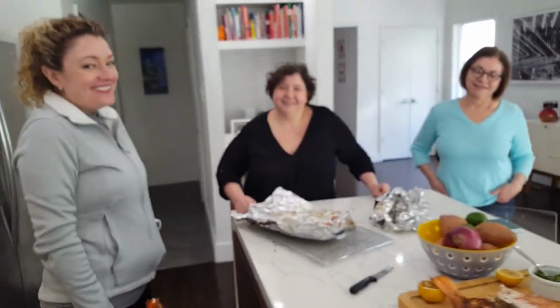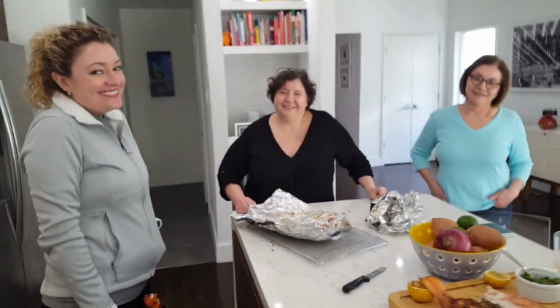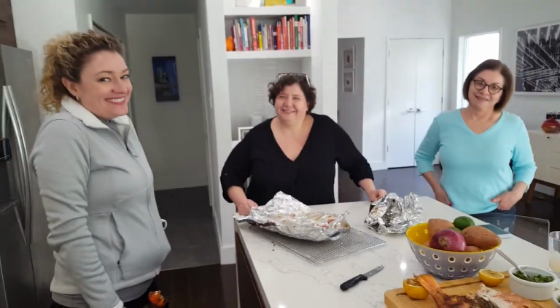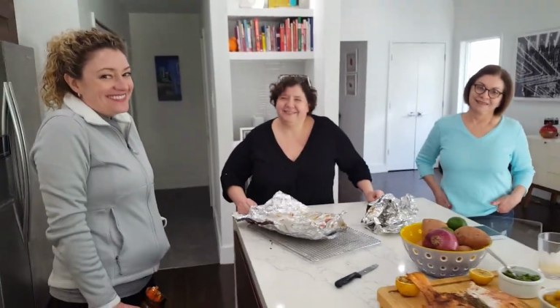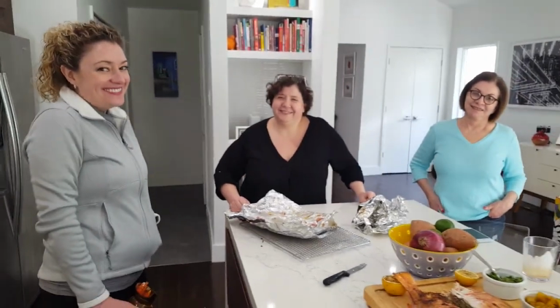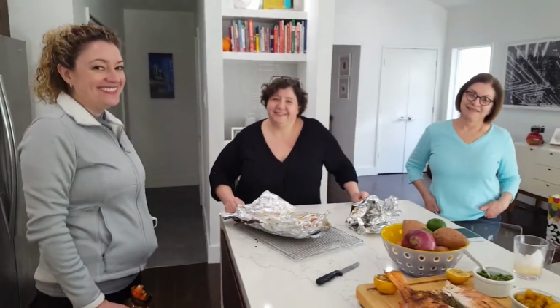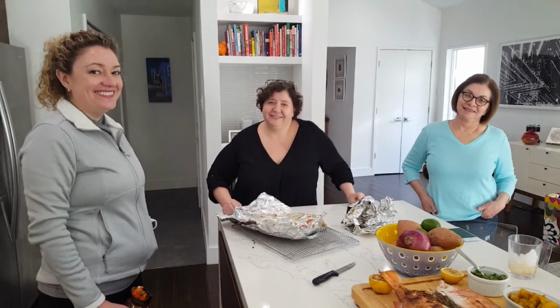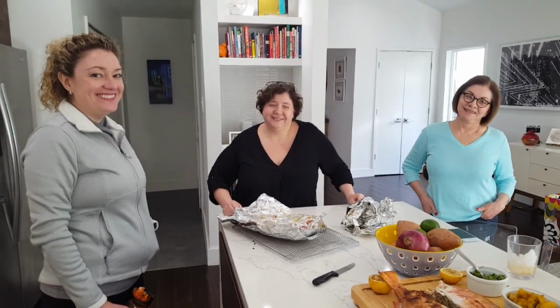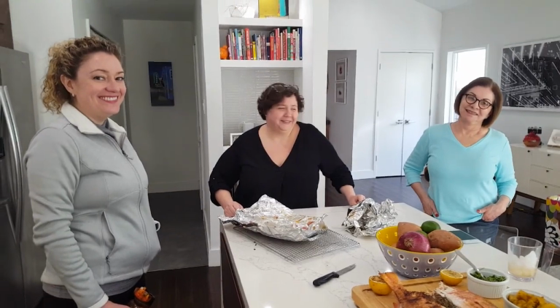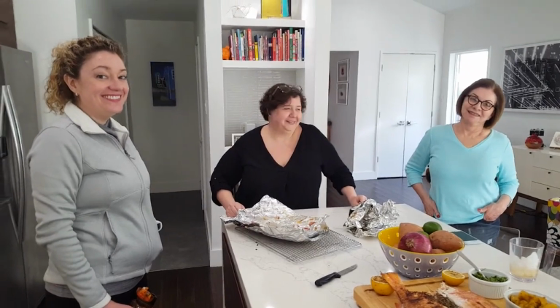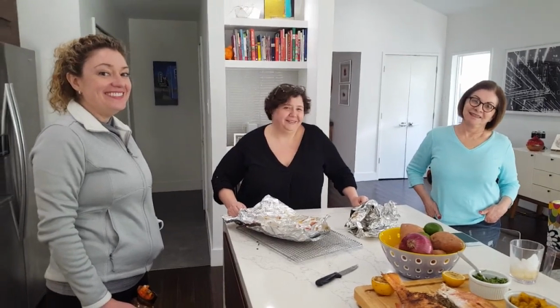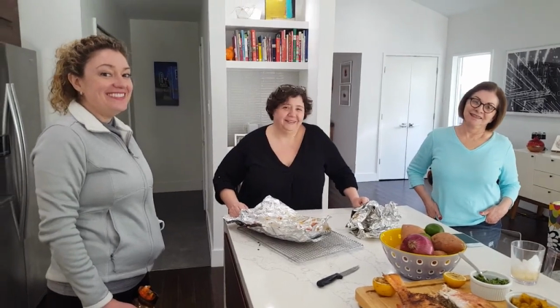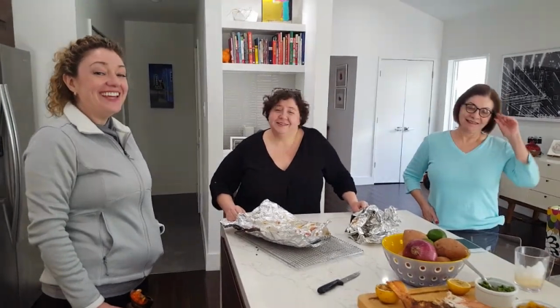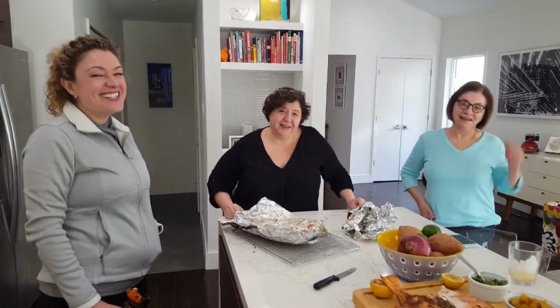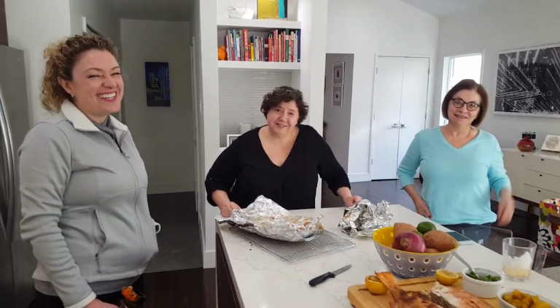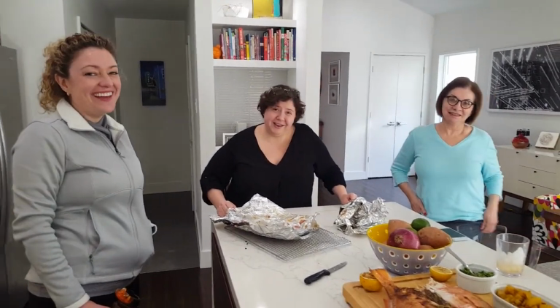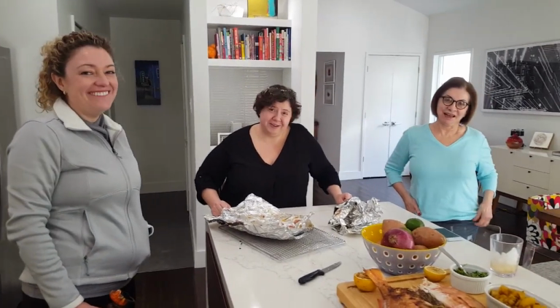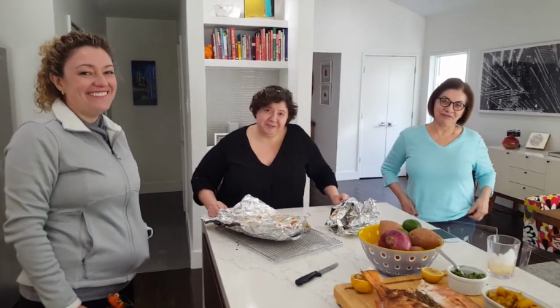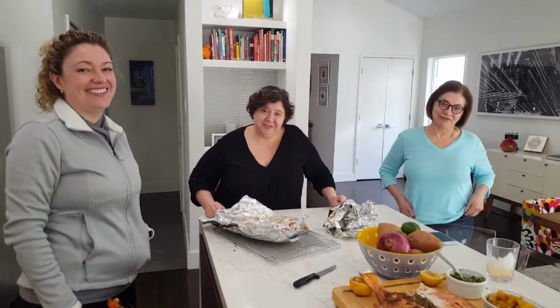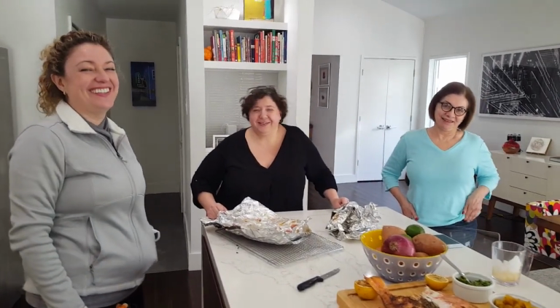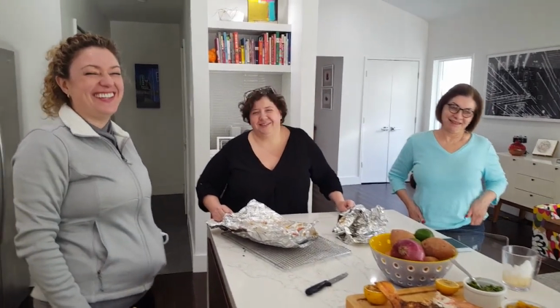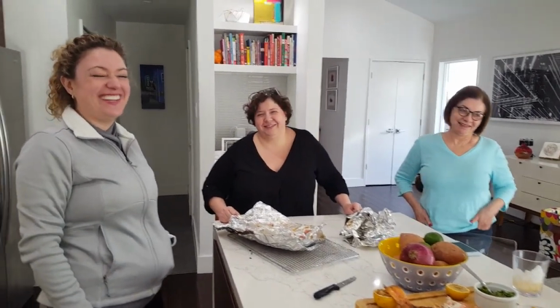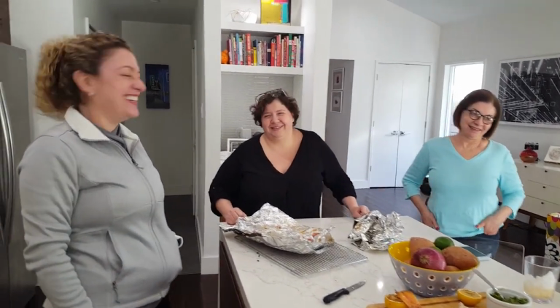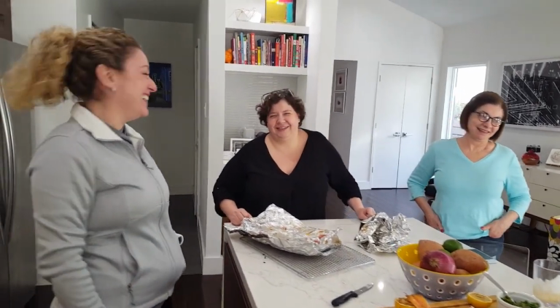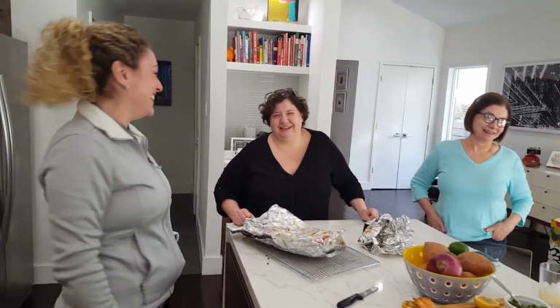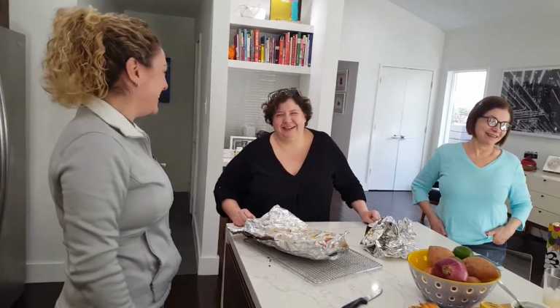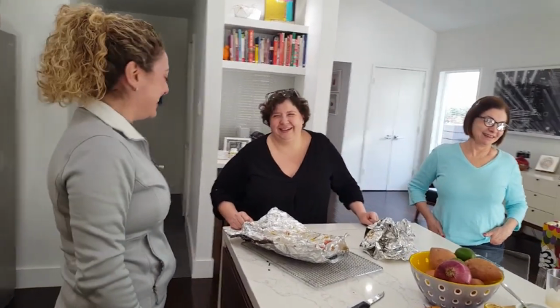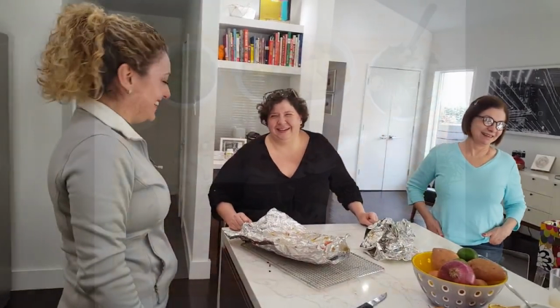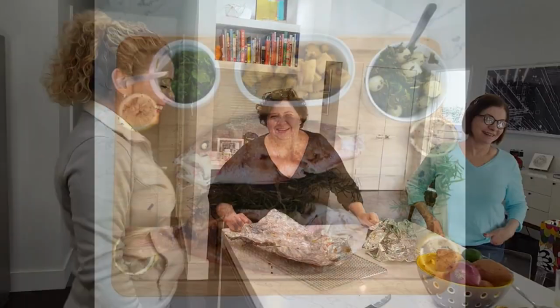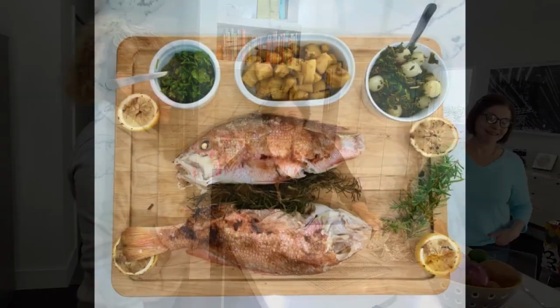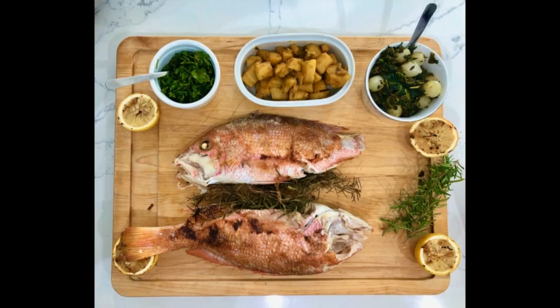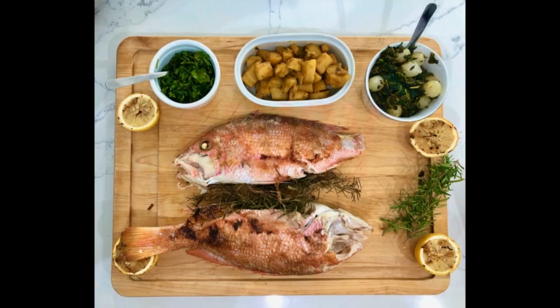Ladies, are you ready for lunch? Yes, Chef!